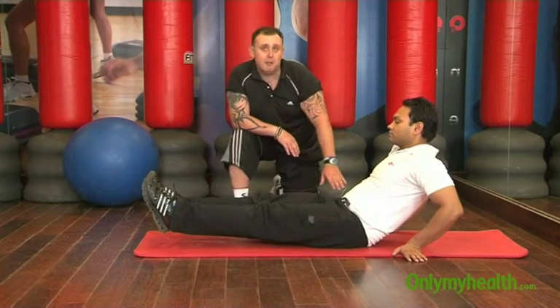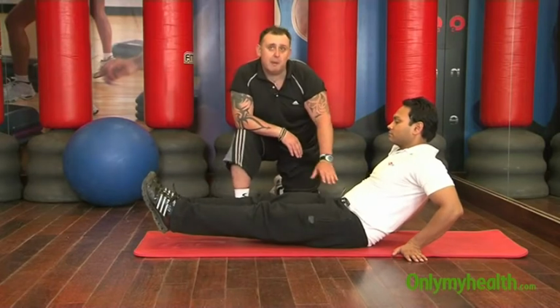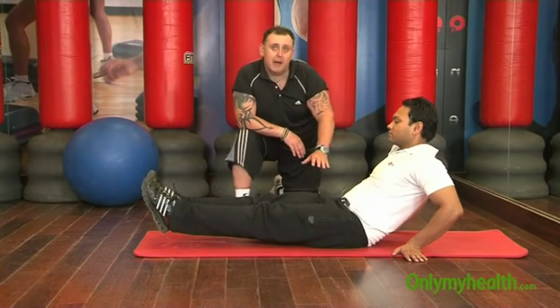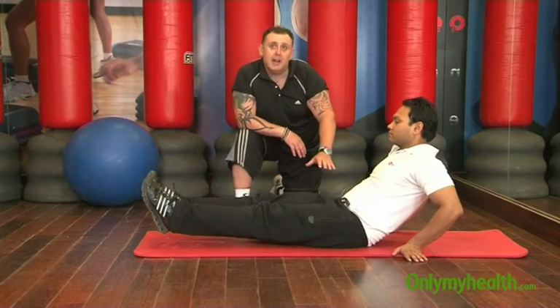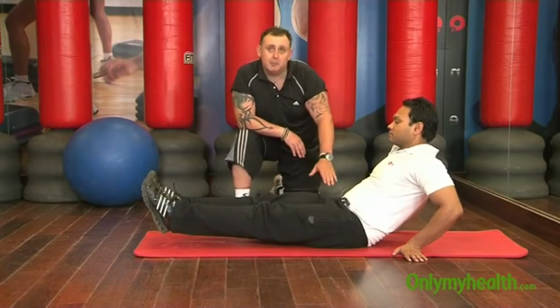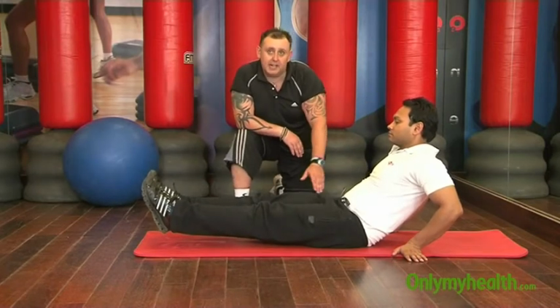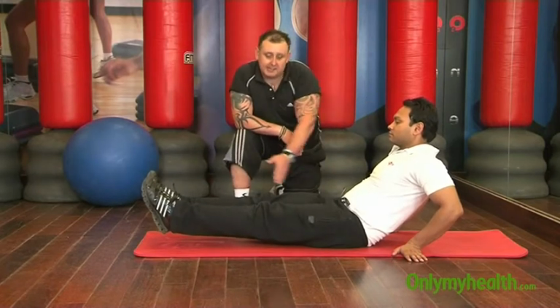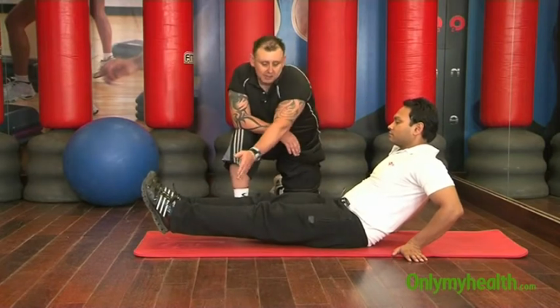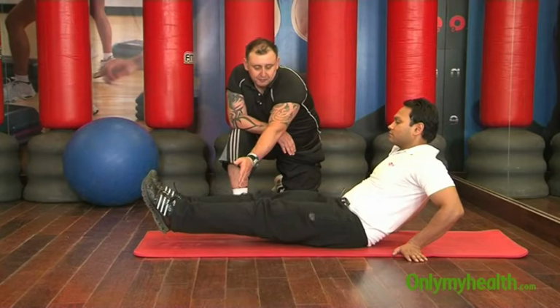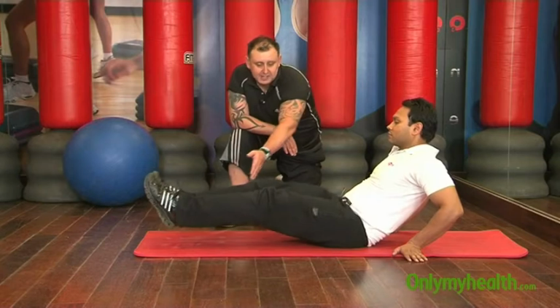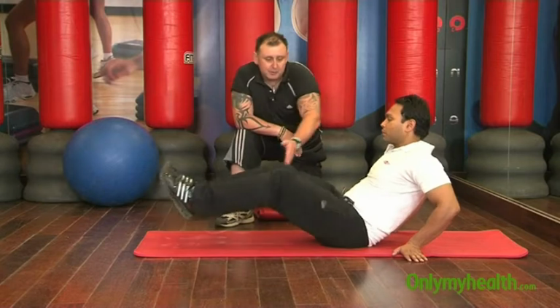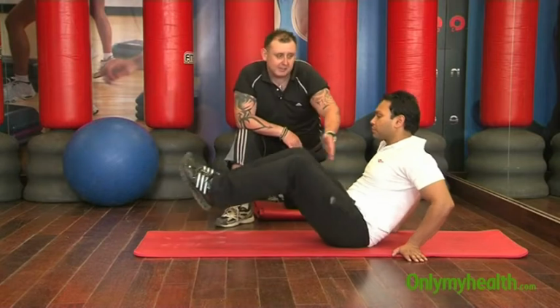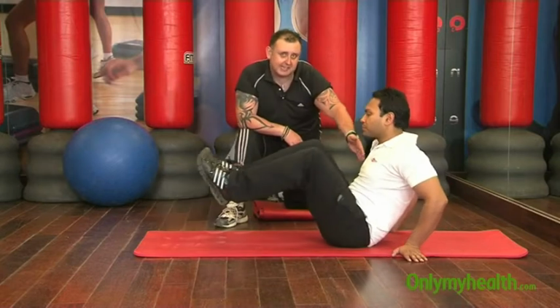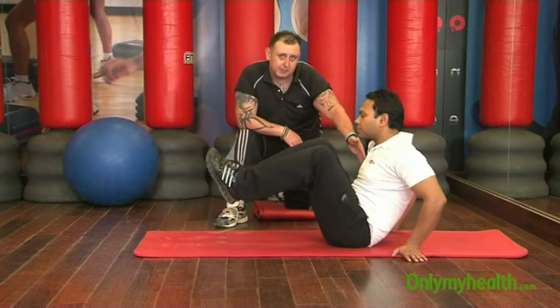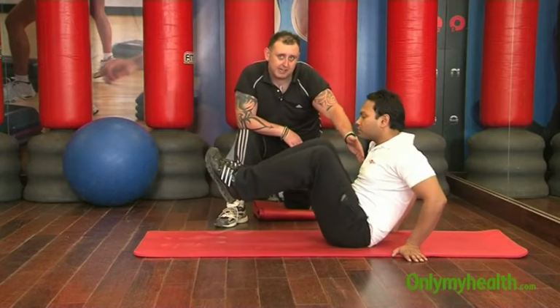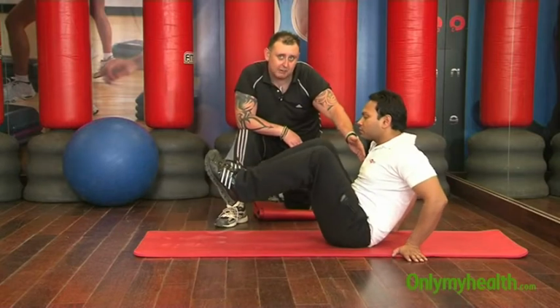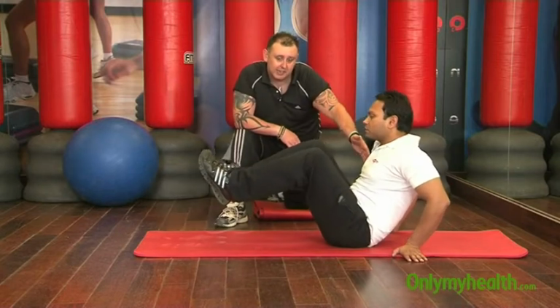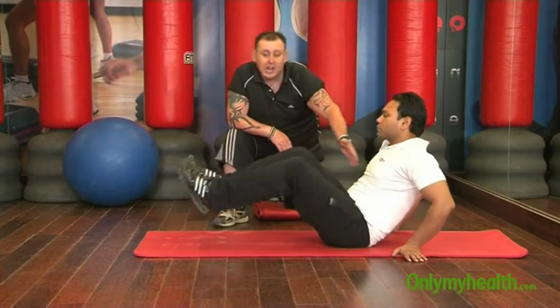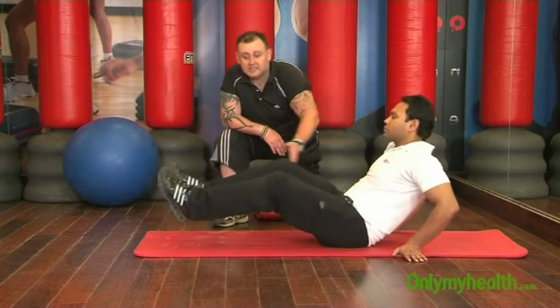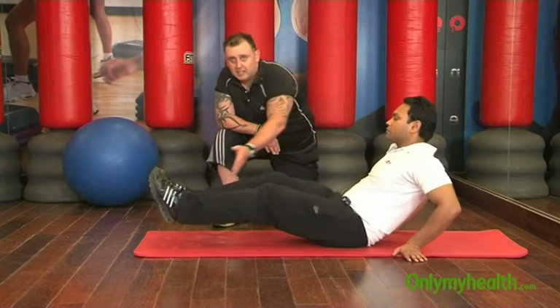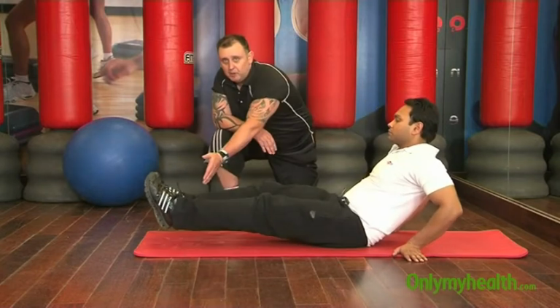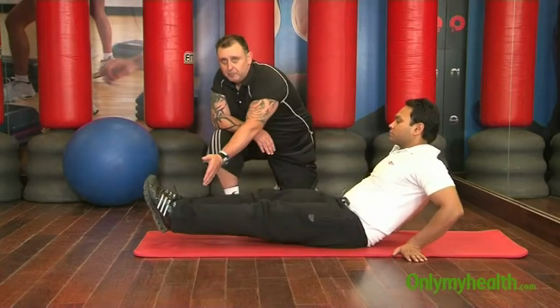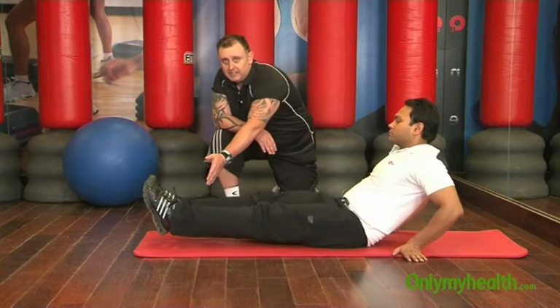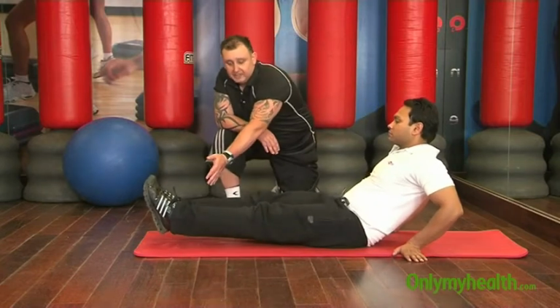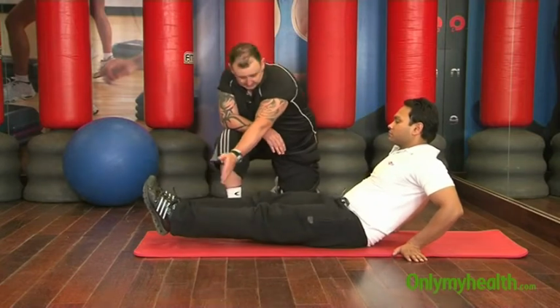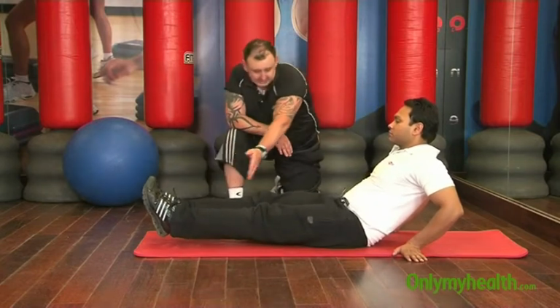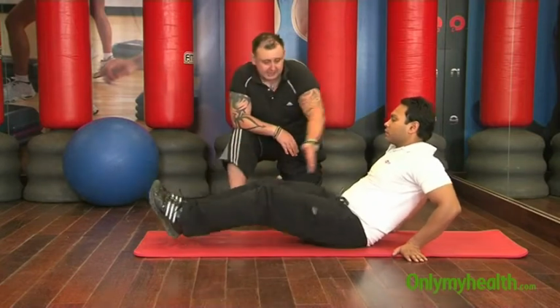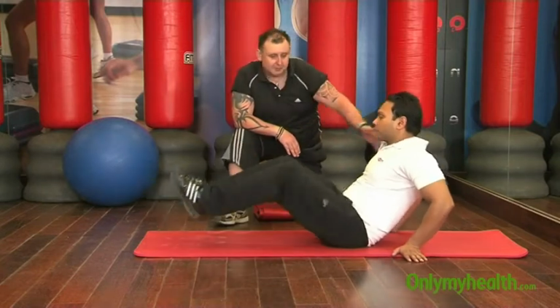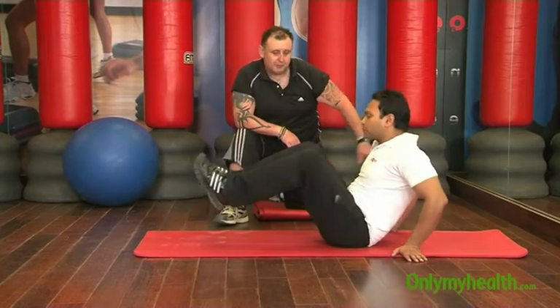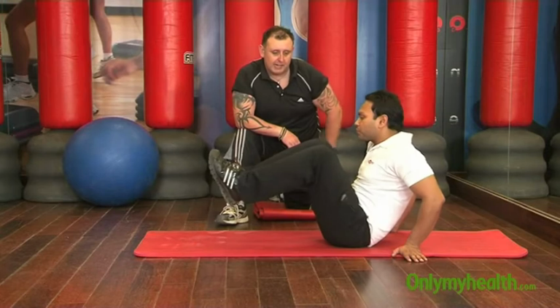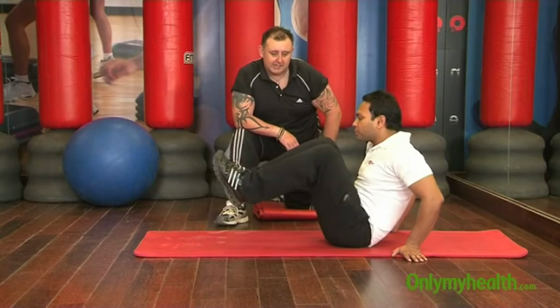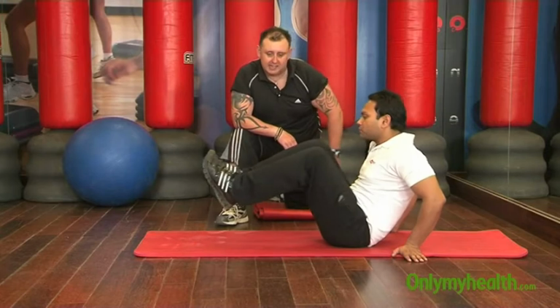Remember to breathe during the exercise — breathe out on the first movement, breathe in on the second movement. Dheeraj, please perform the exercise.